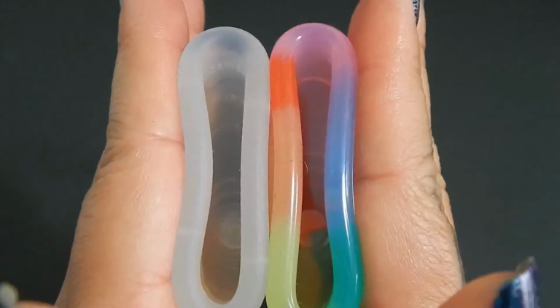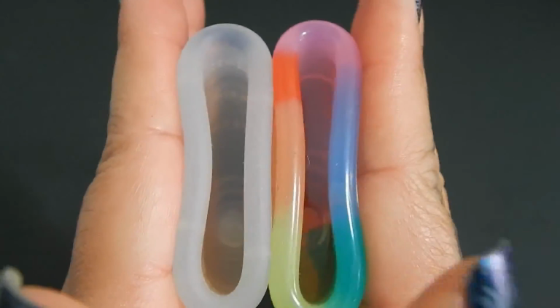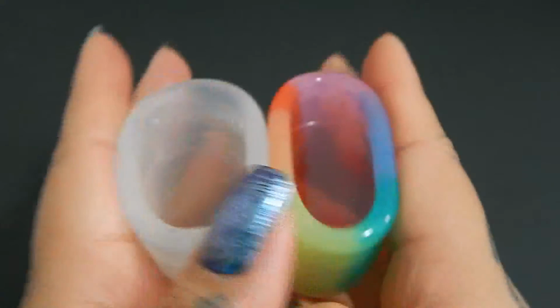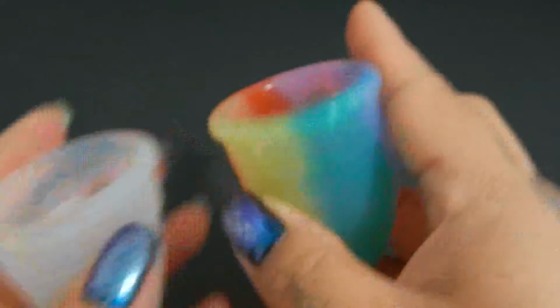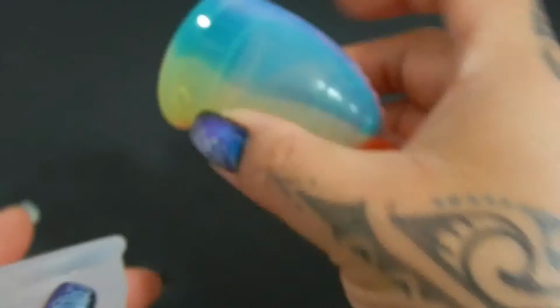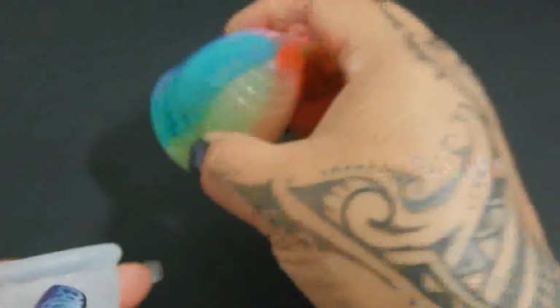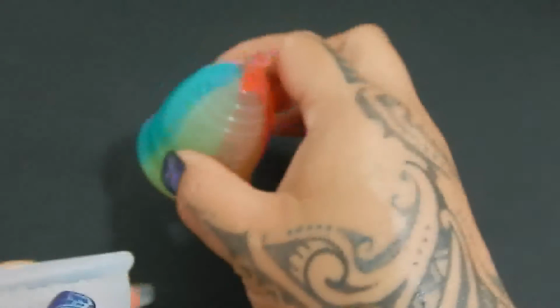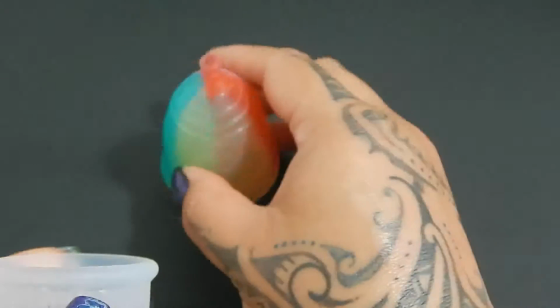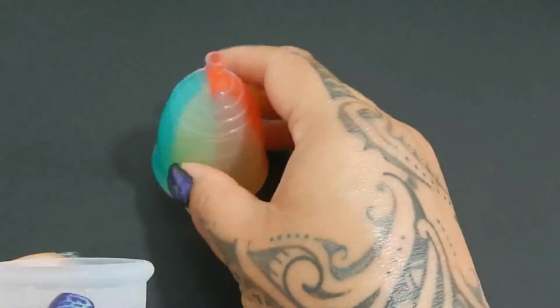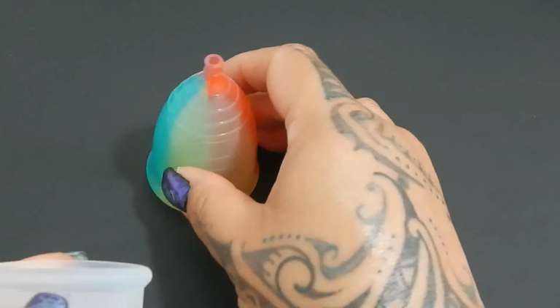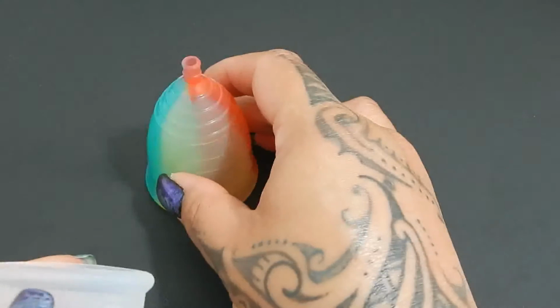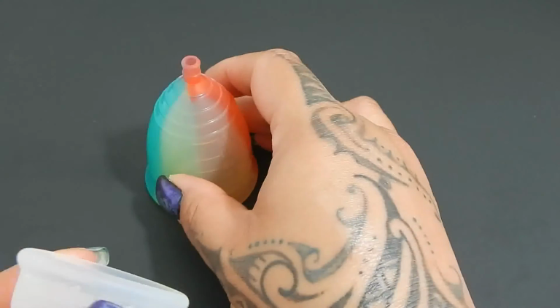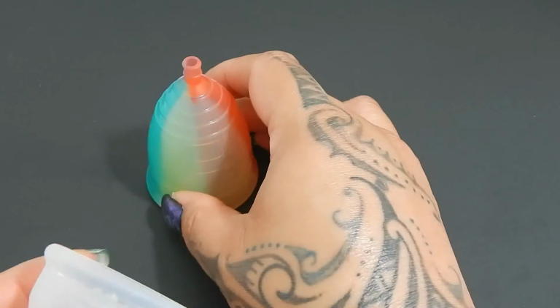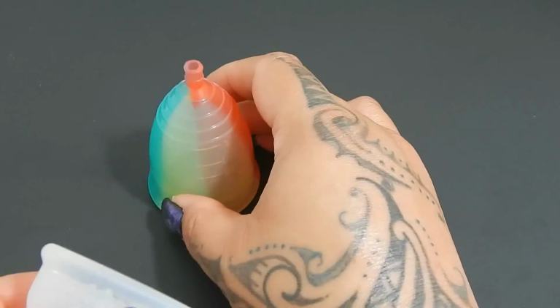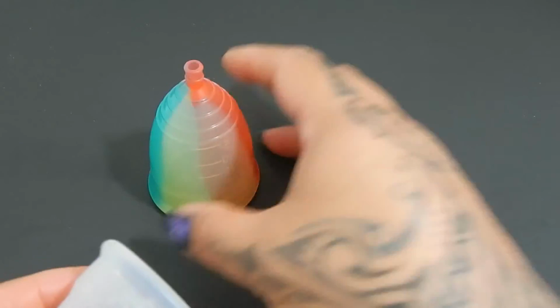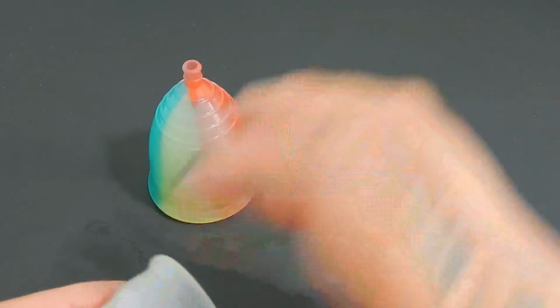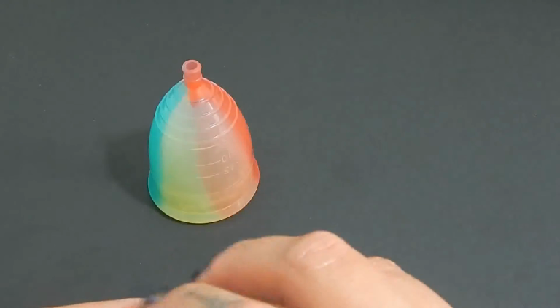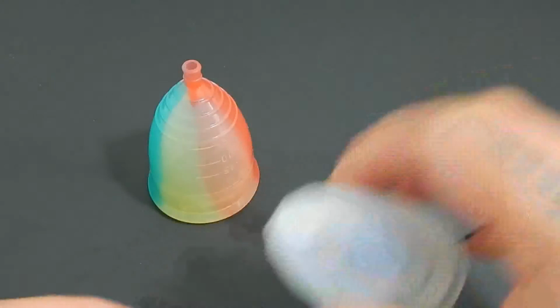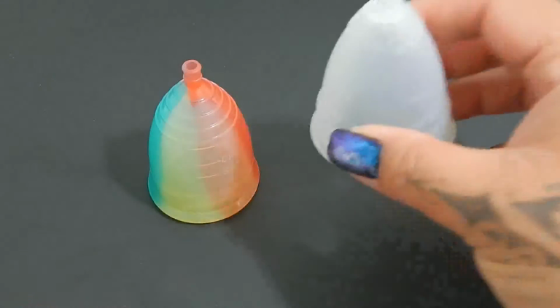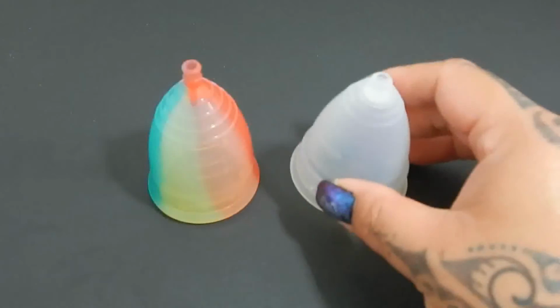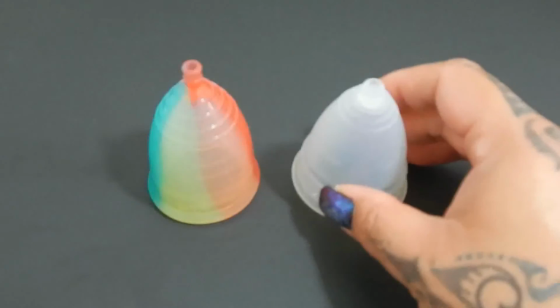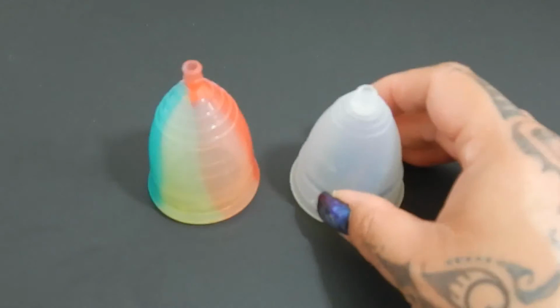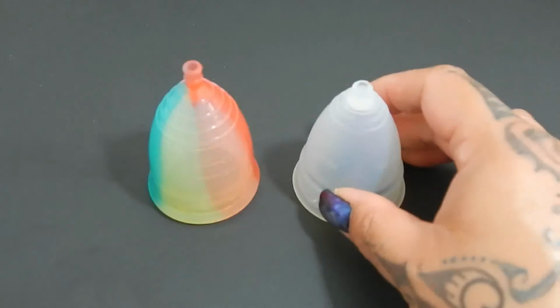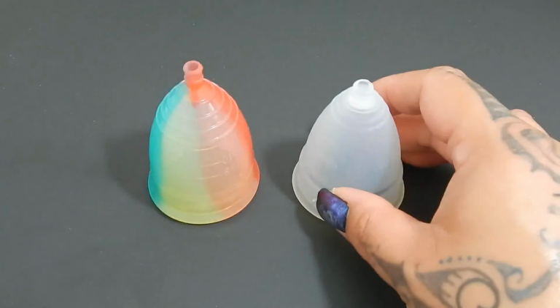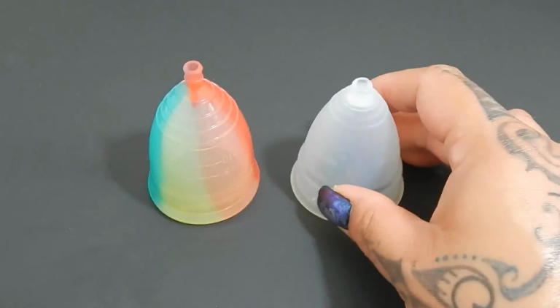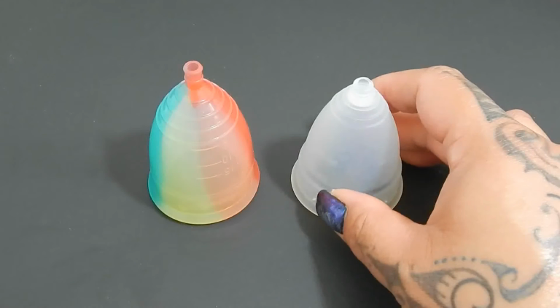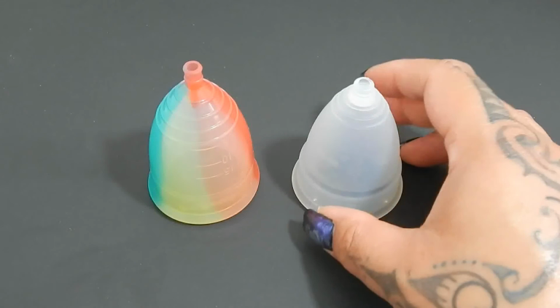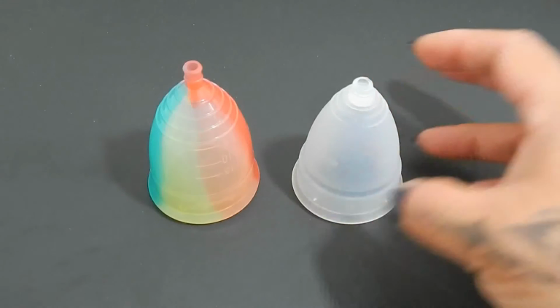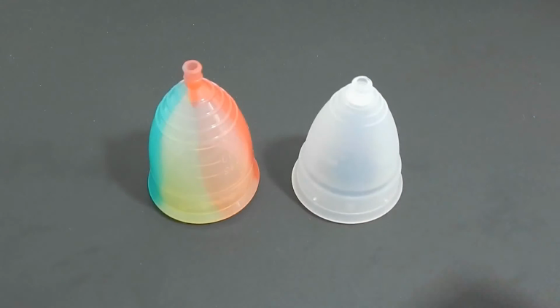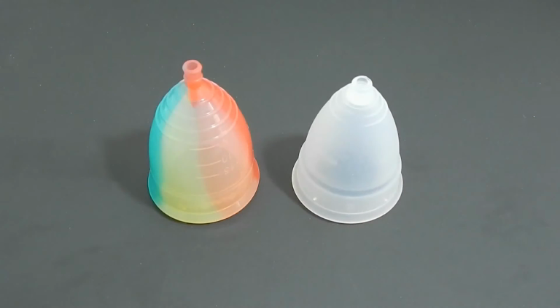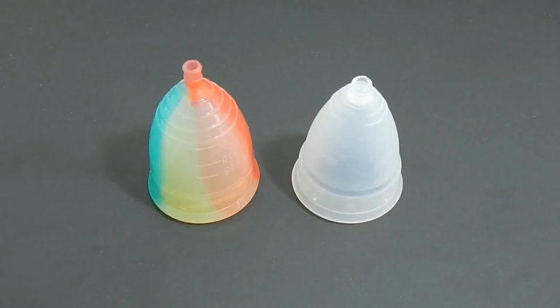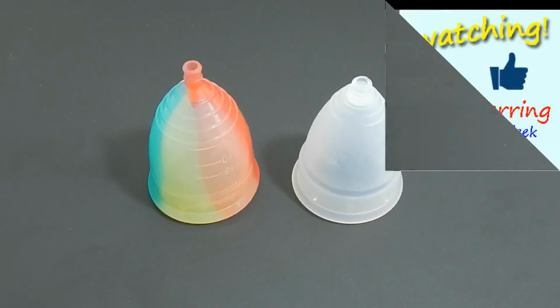And that was the Yuyuki Rainbow version in a size large and the Diva Cup in a size large as well.